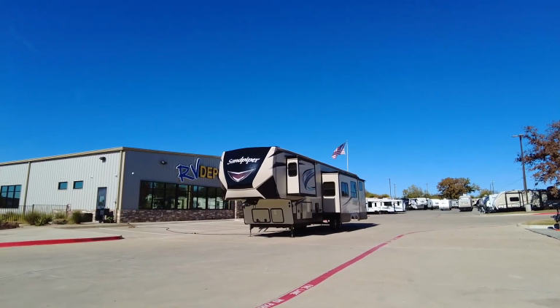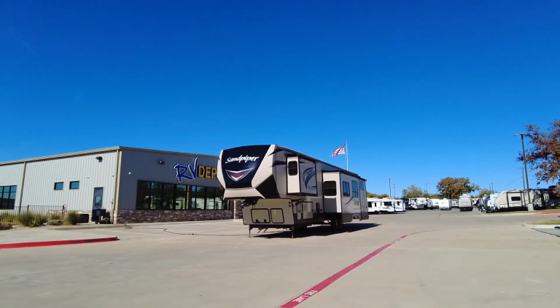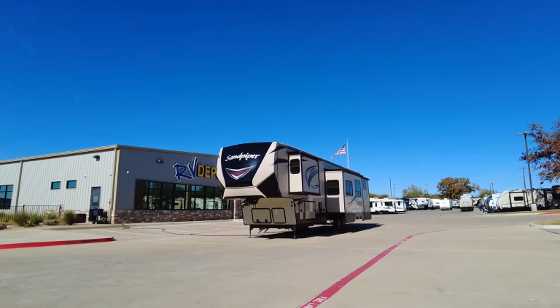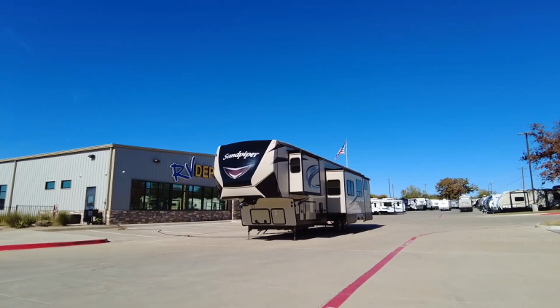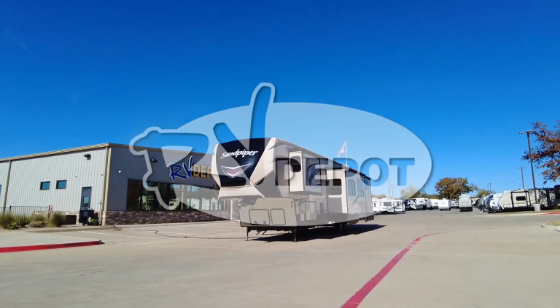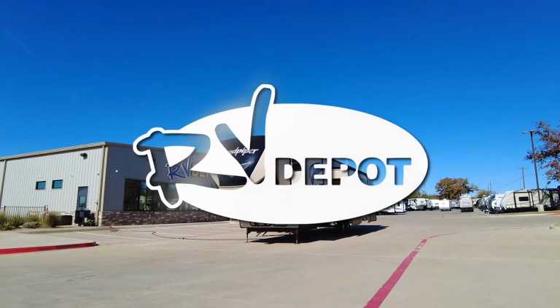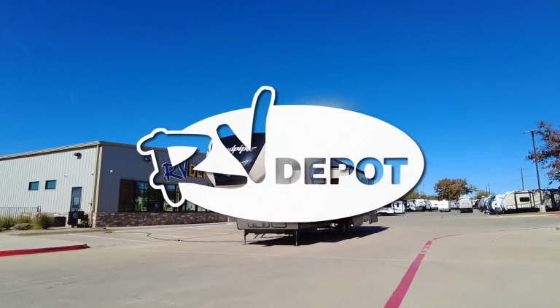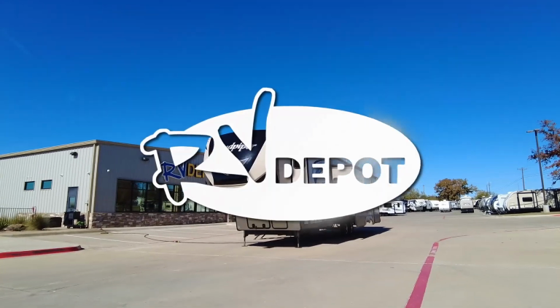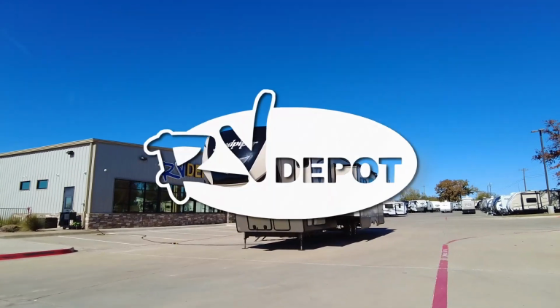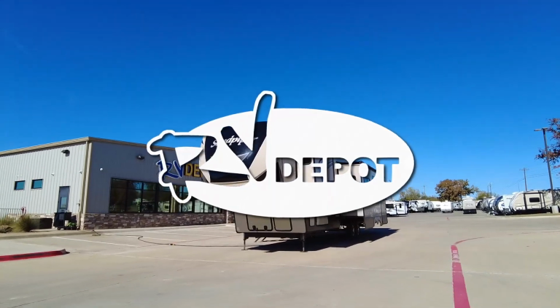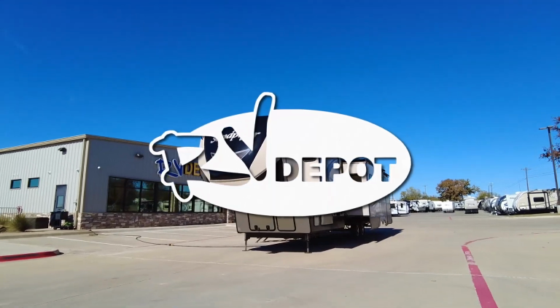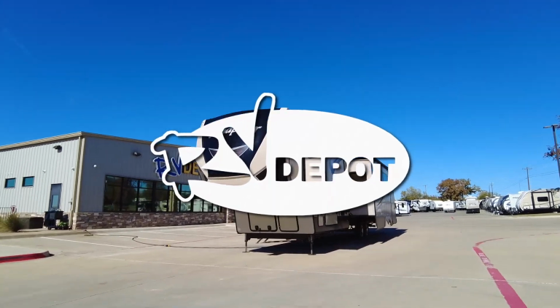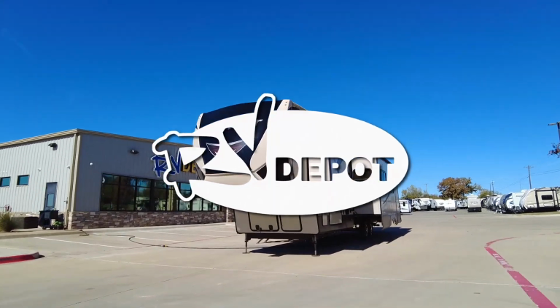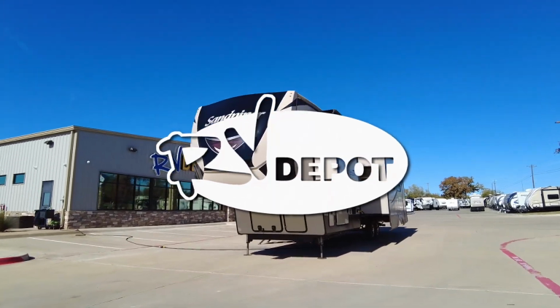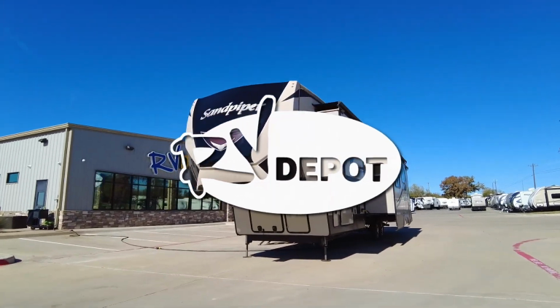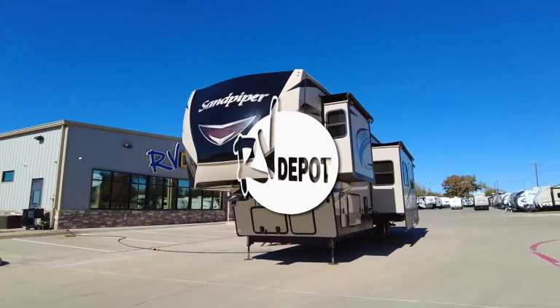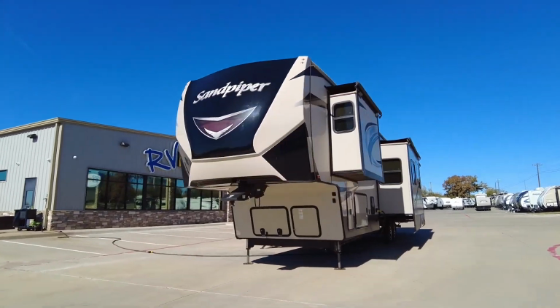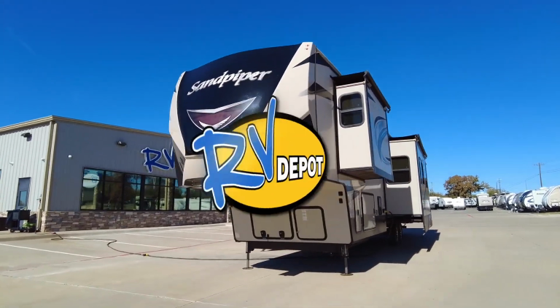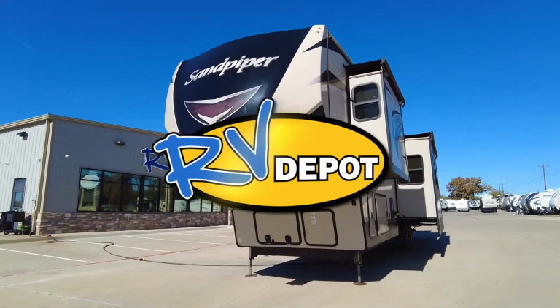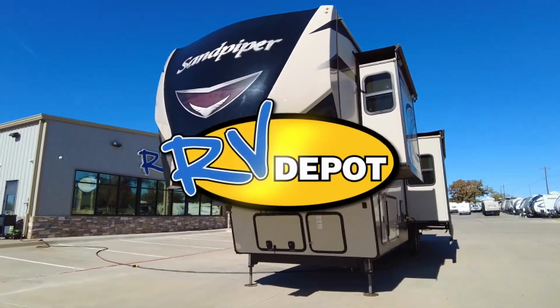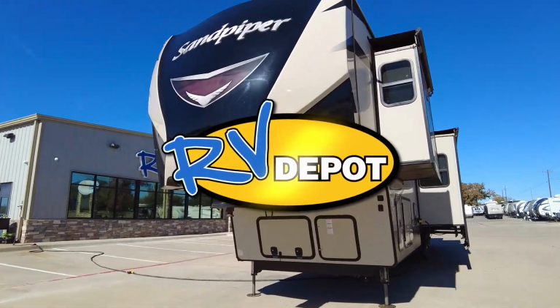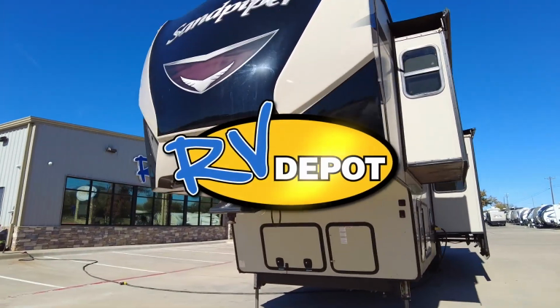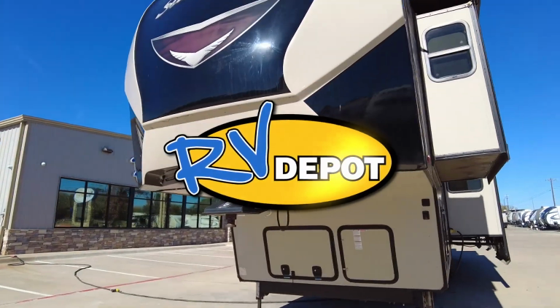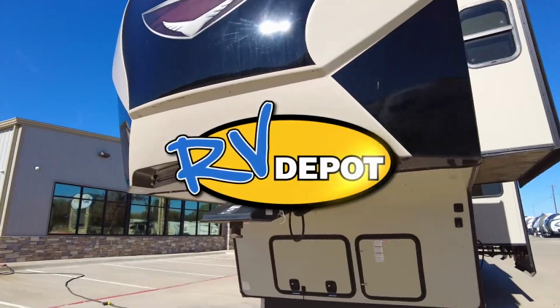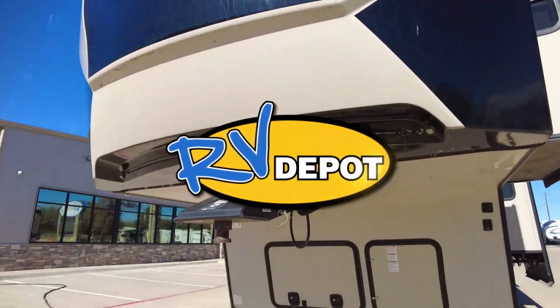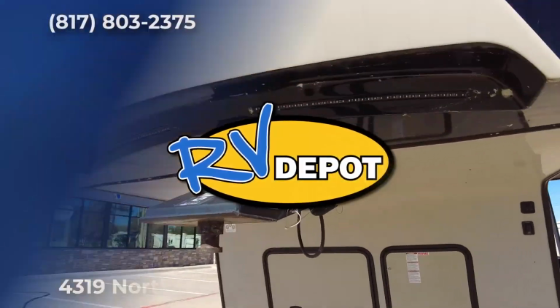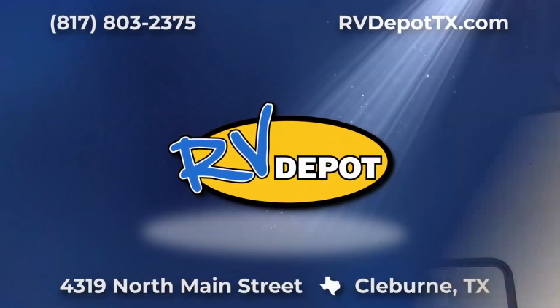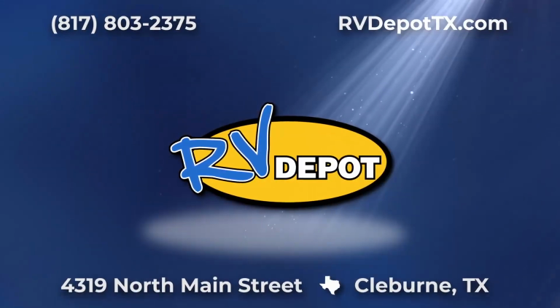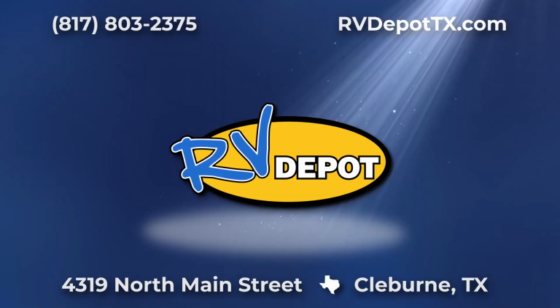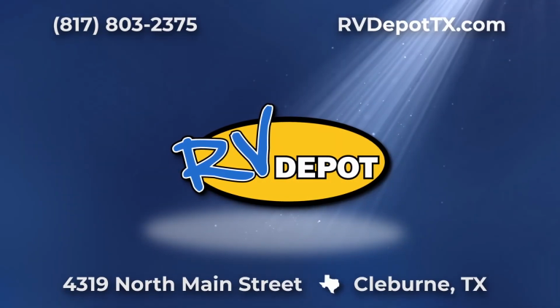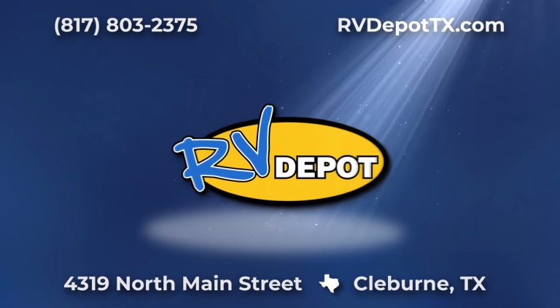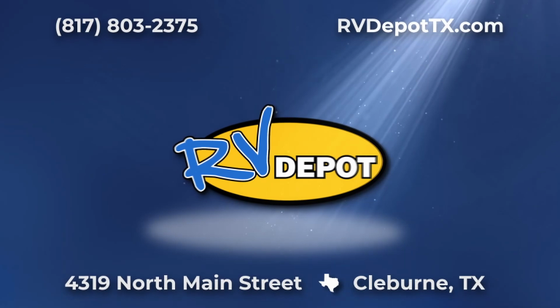We have hundreds of pre-owned recreational vehicles in stock. Come see this and a whole lot more at RV Depot.